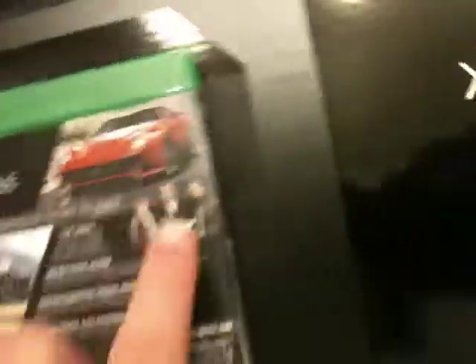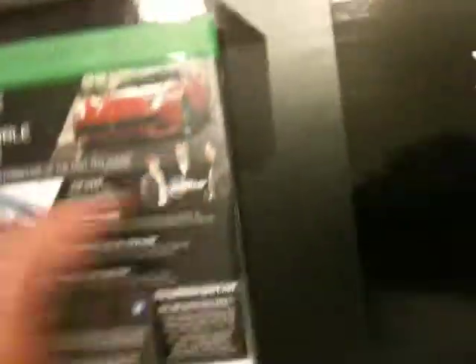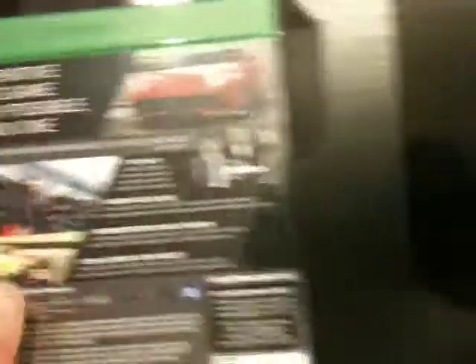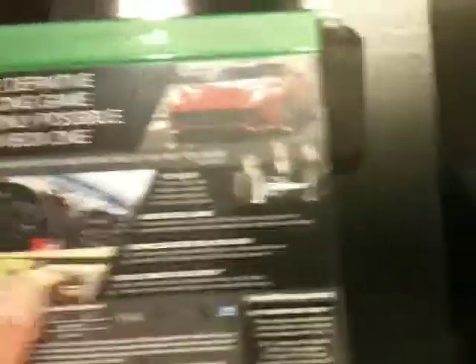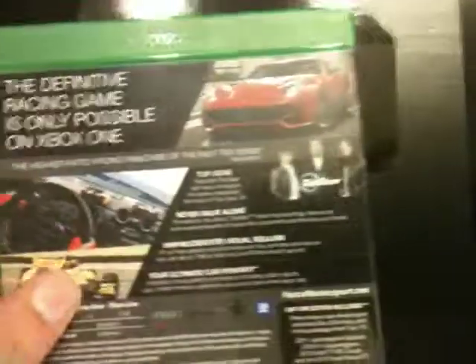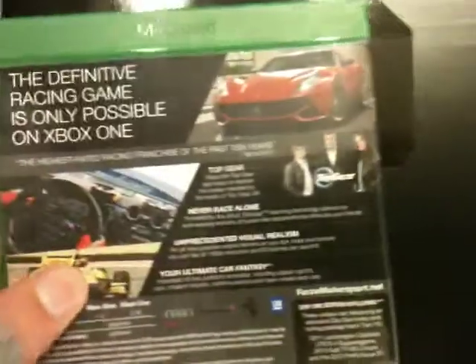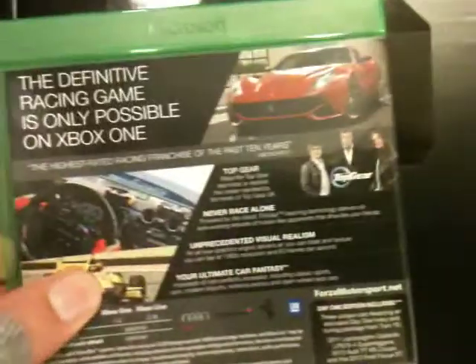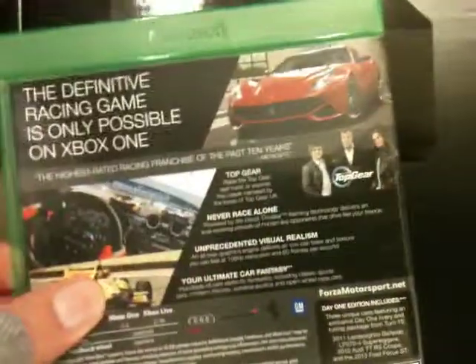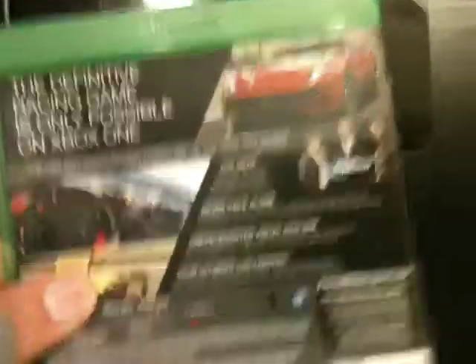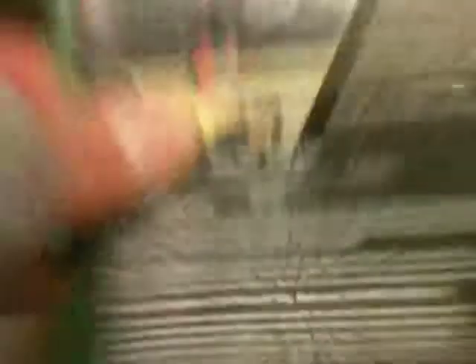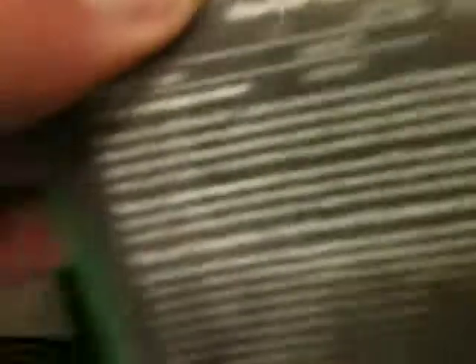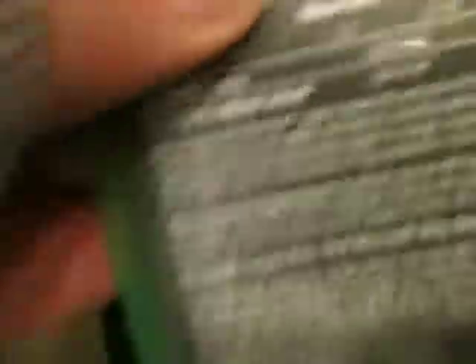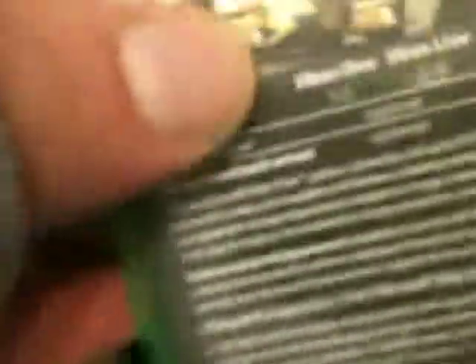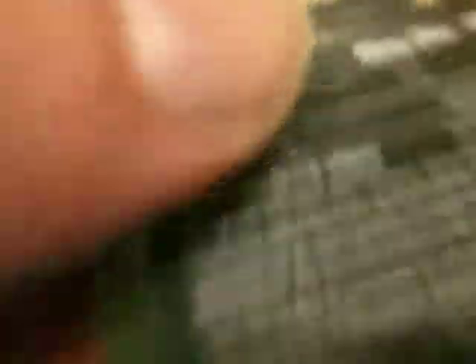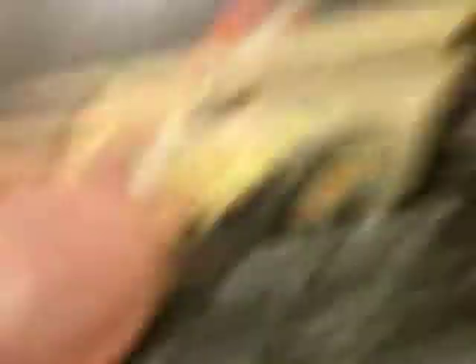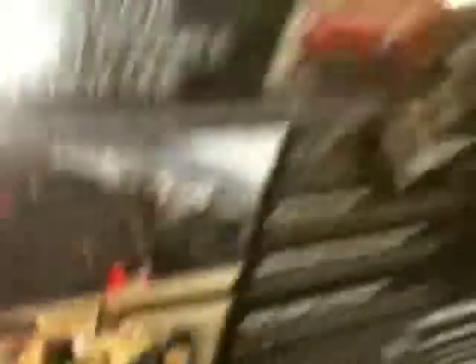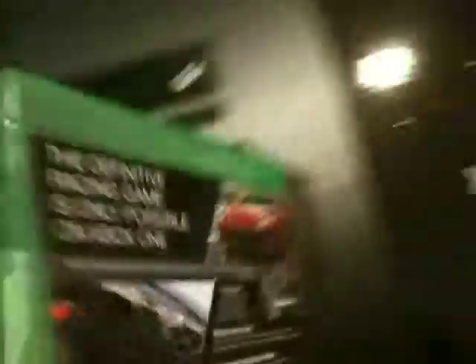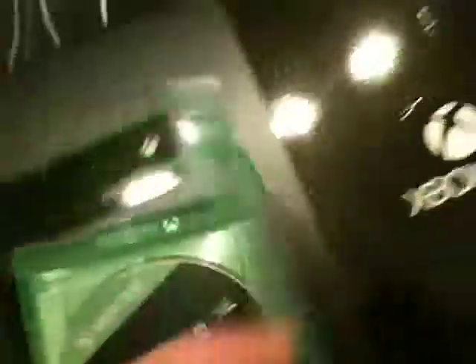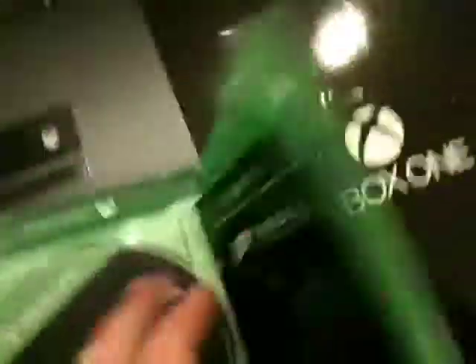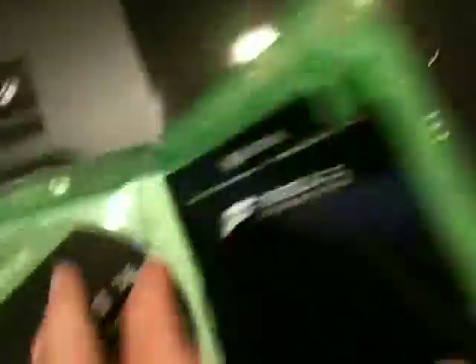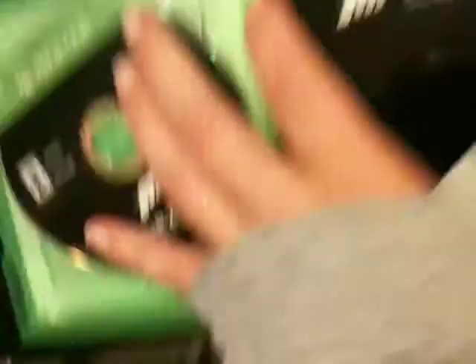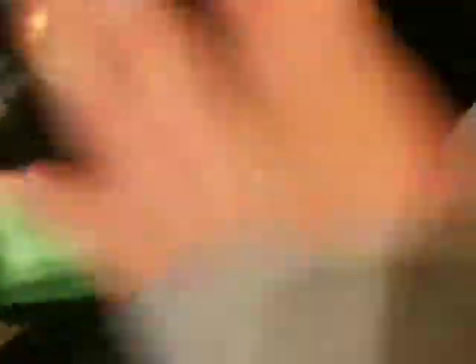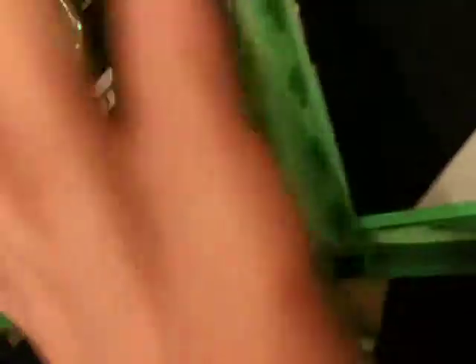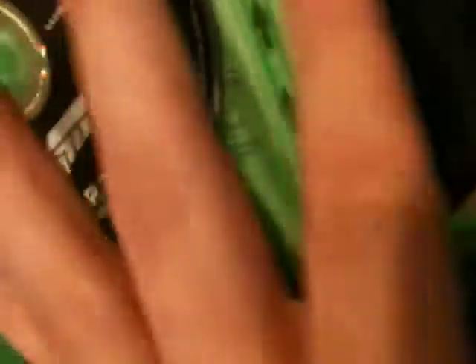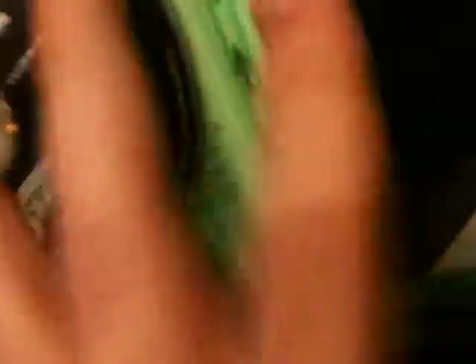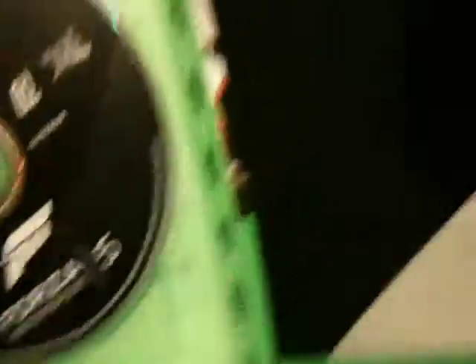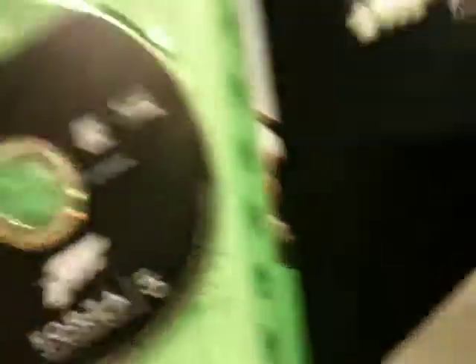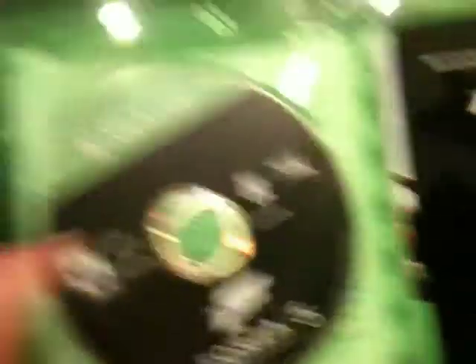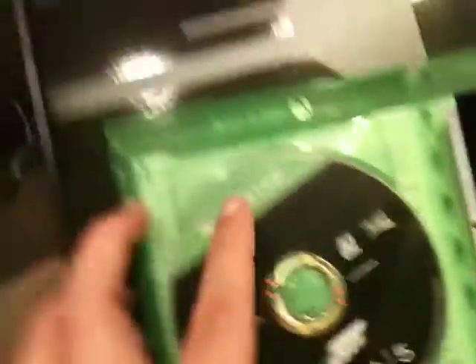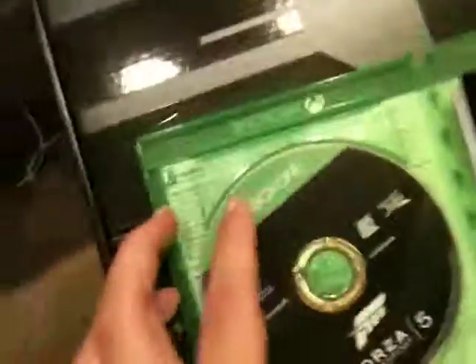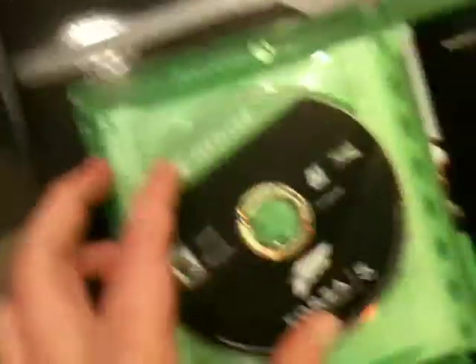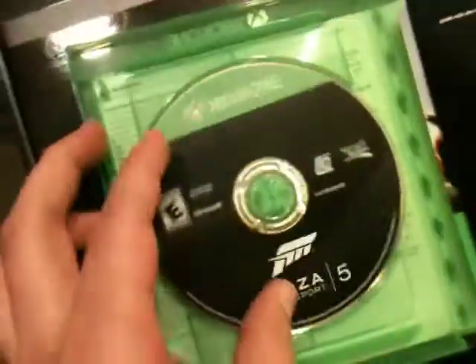A lot of Top Gear sound bits in there. Should be really amusing — I love Top Gear.